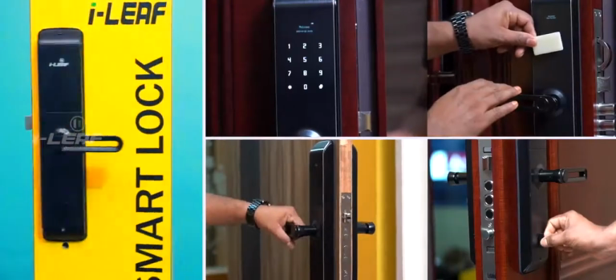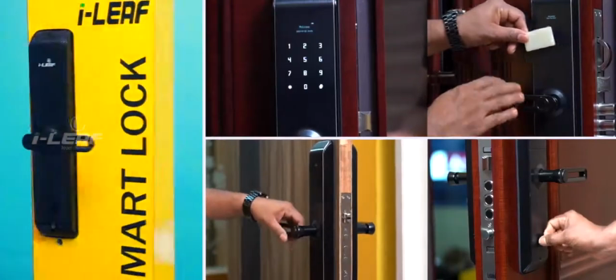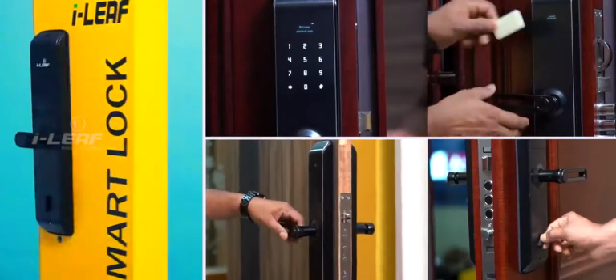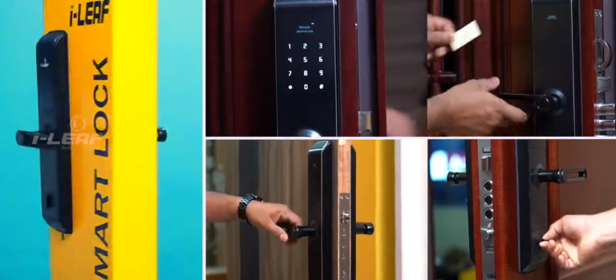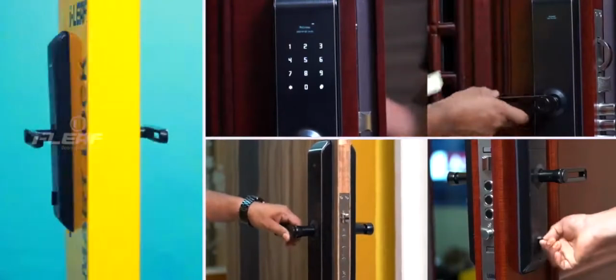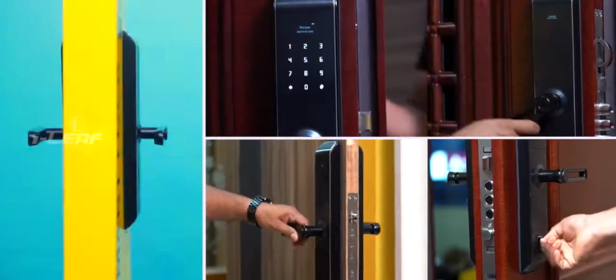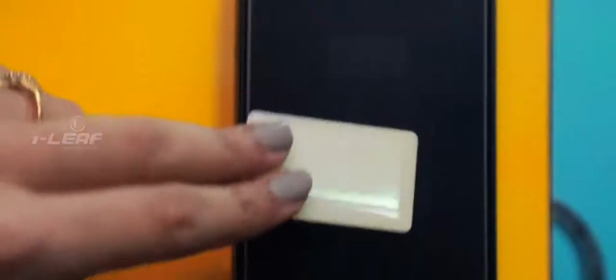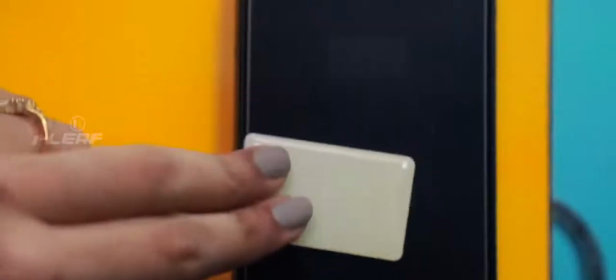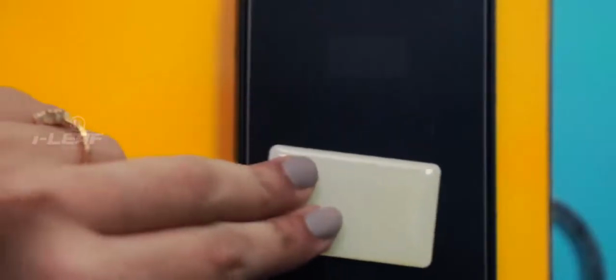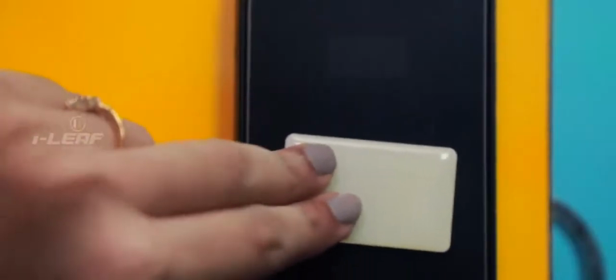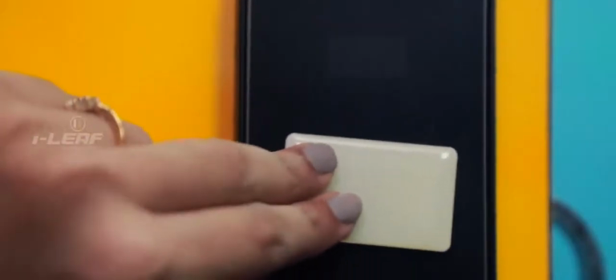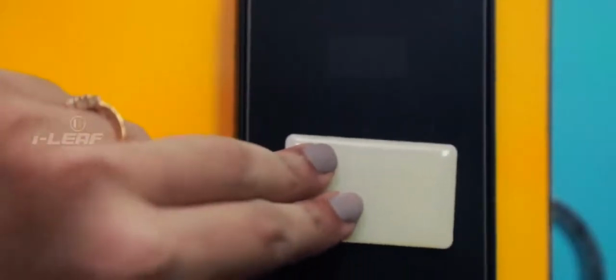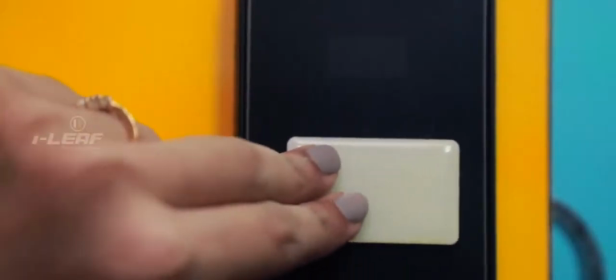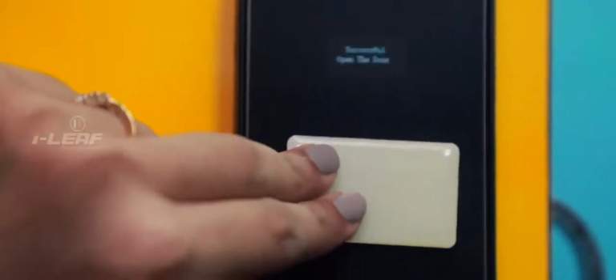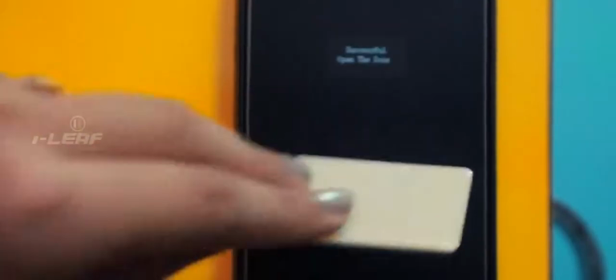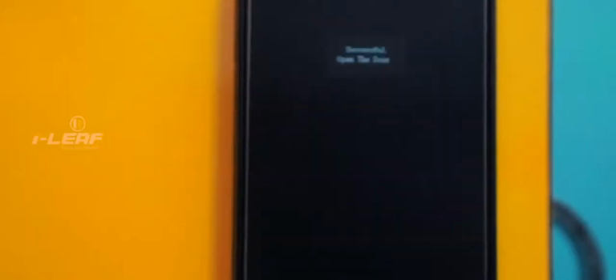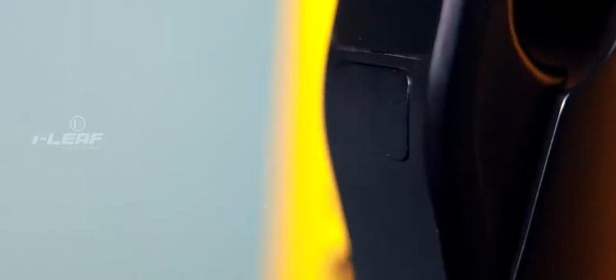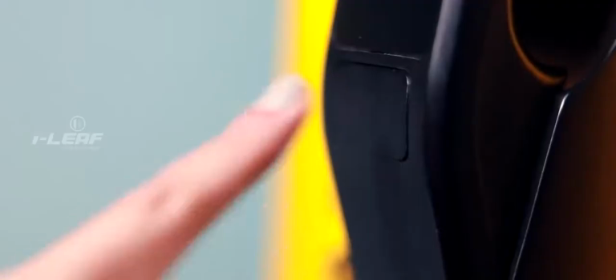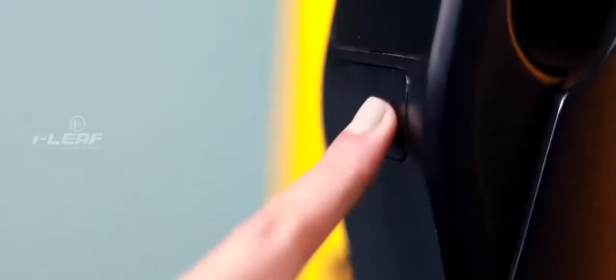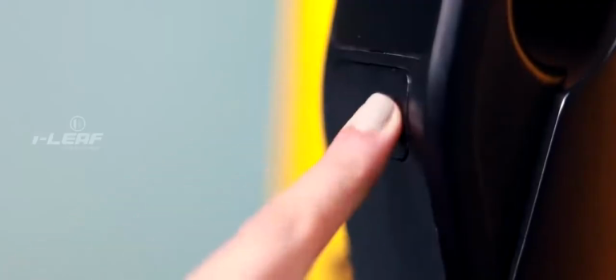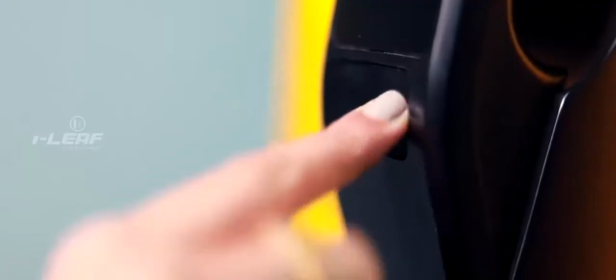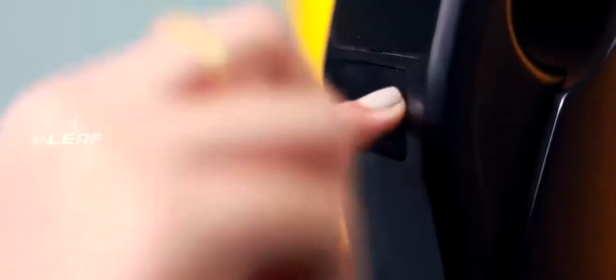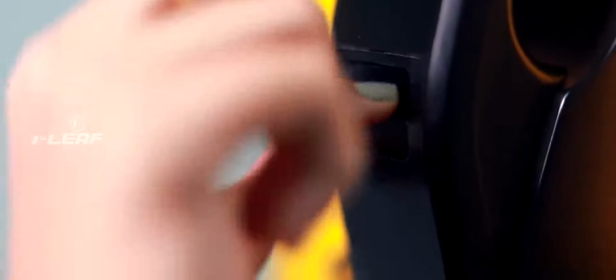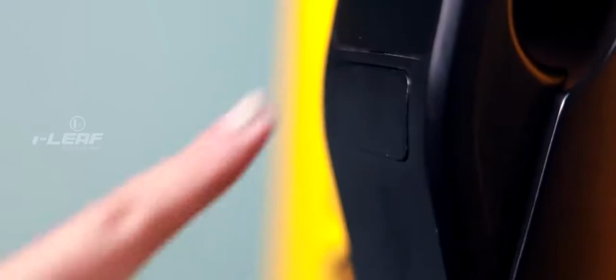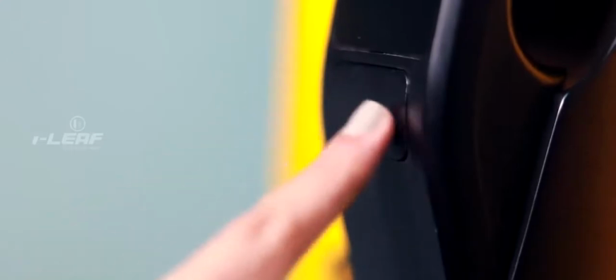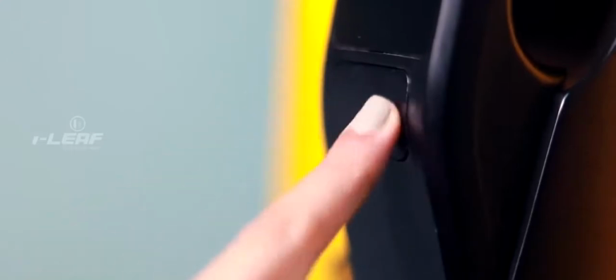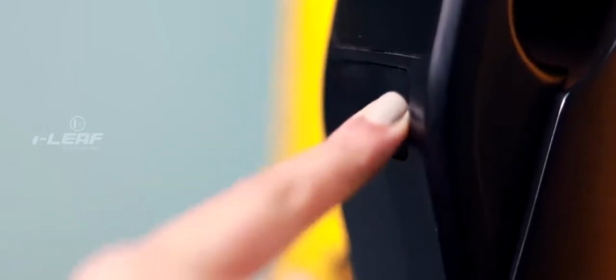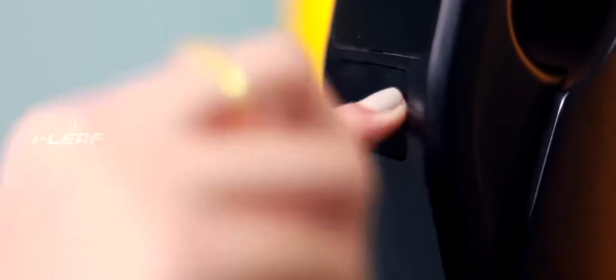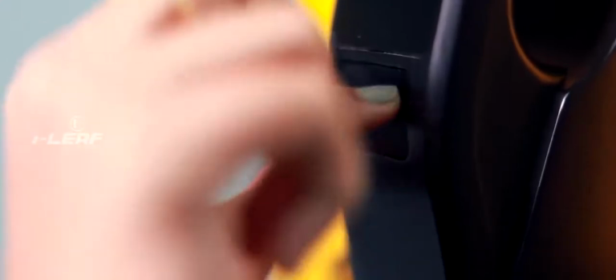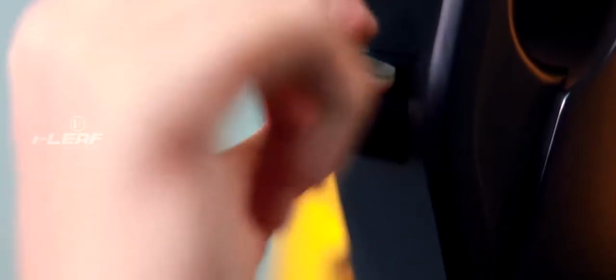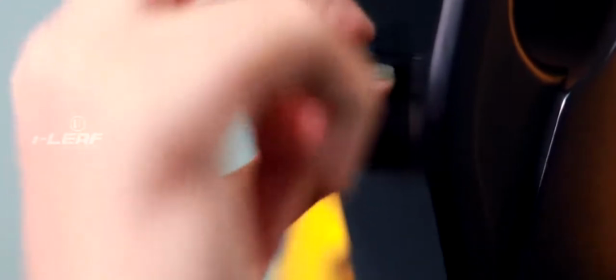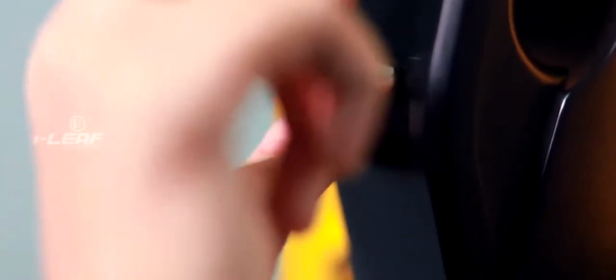Although these are digital technology locks, they can also be opened manually, should it ever be needed.